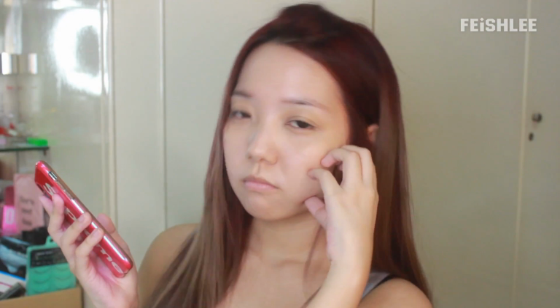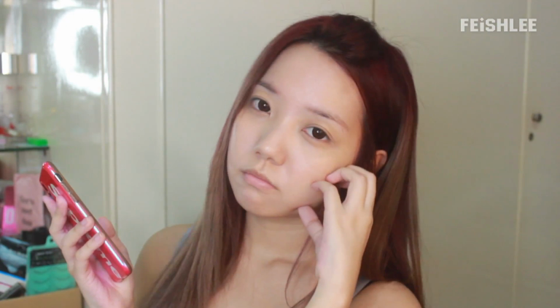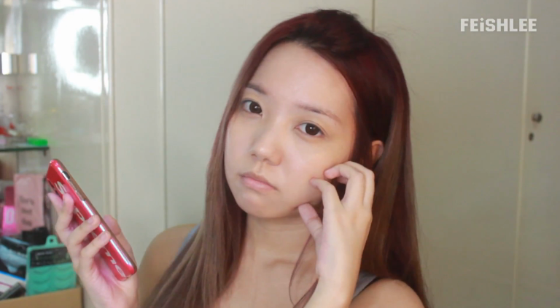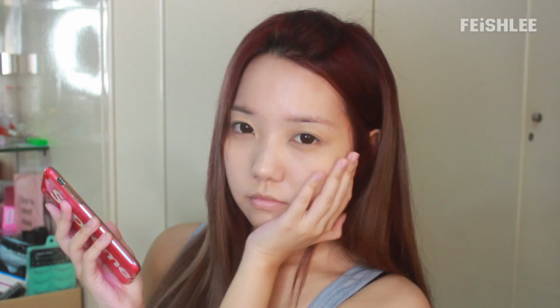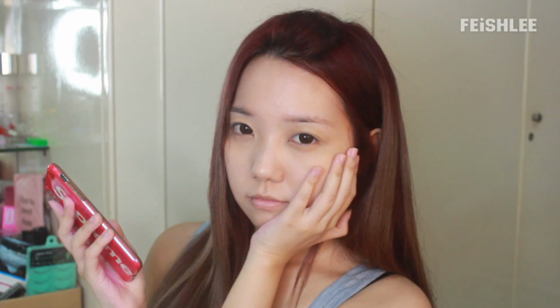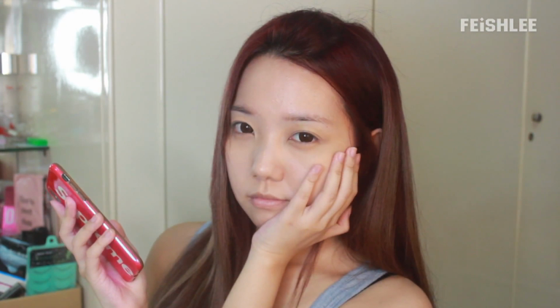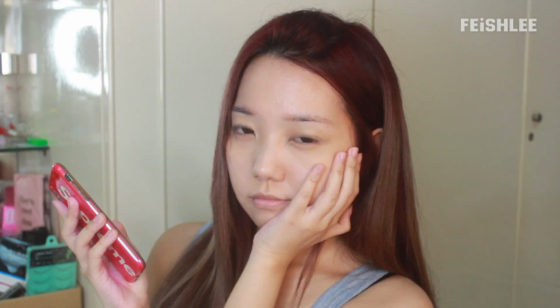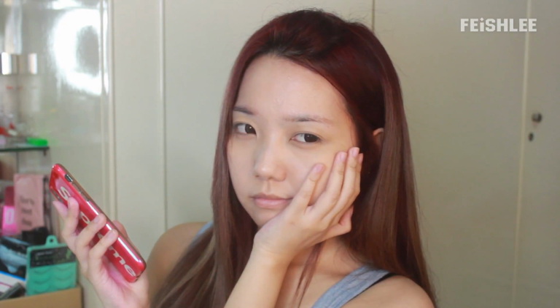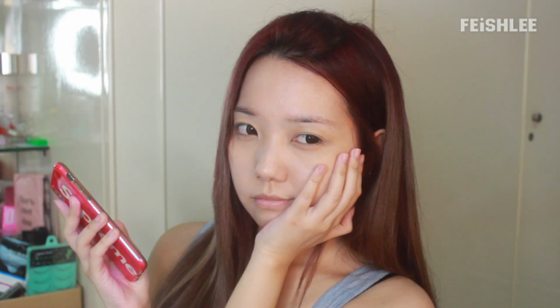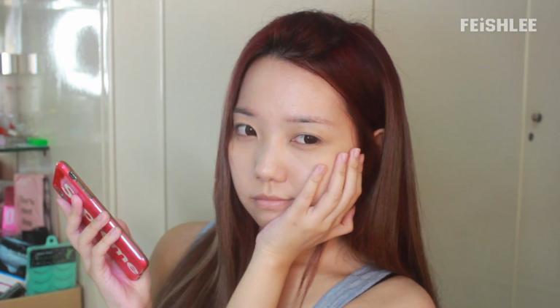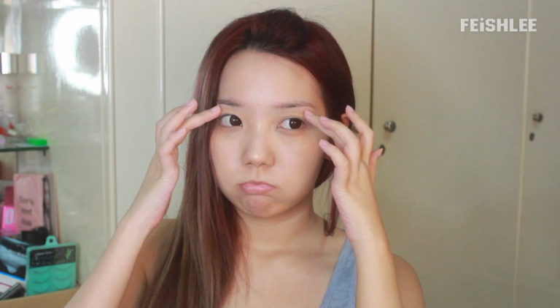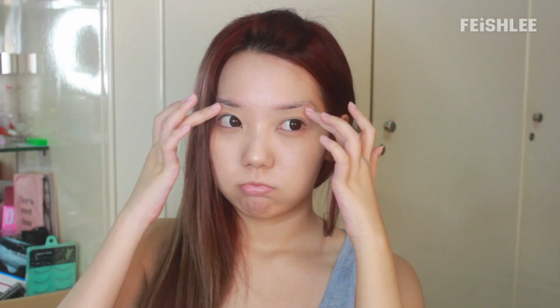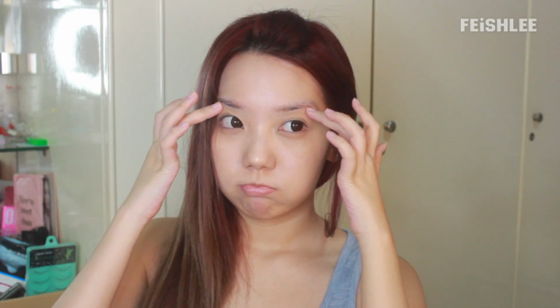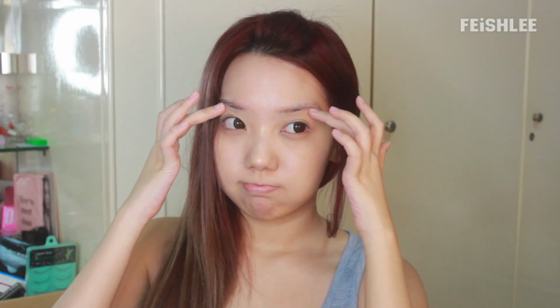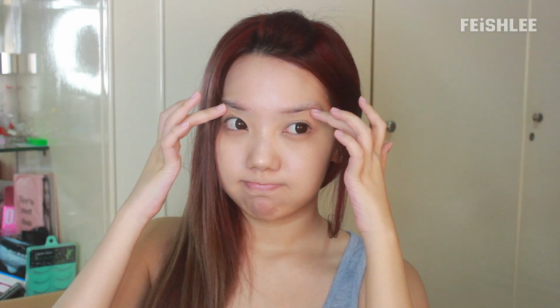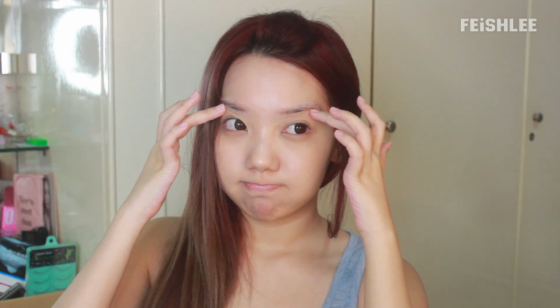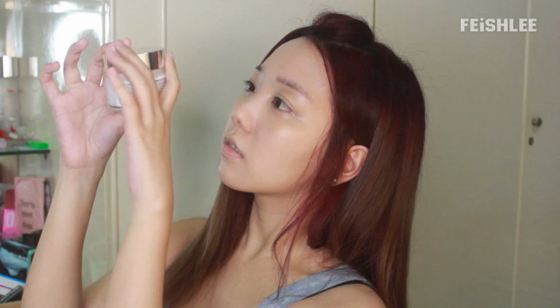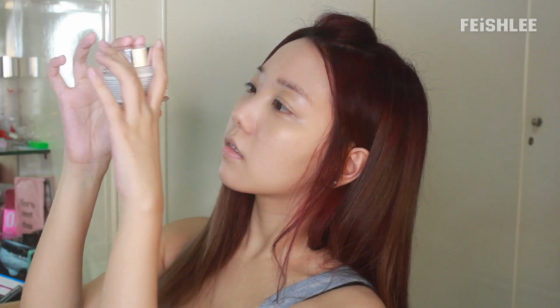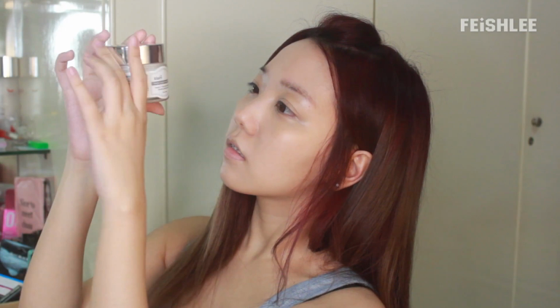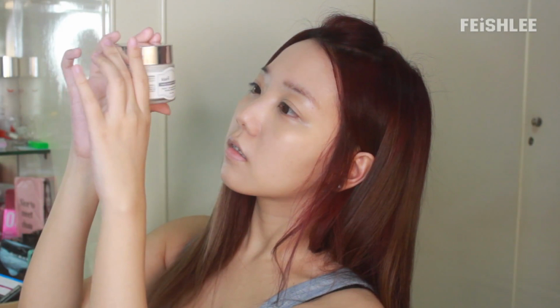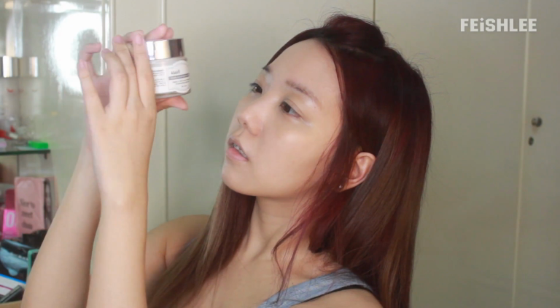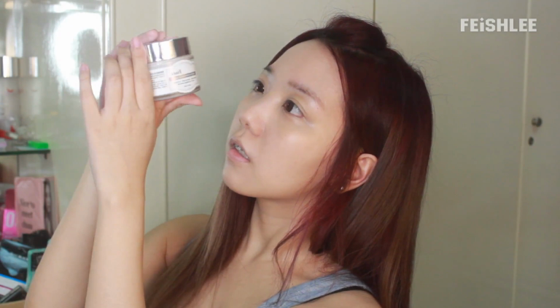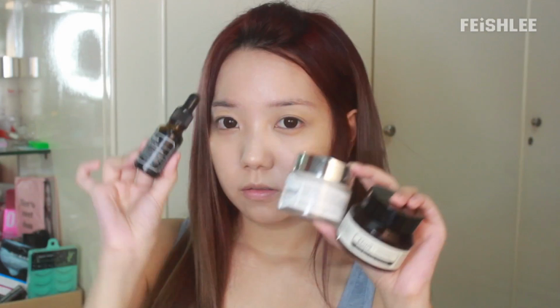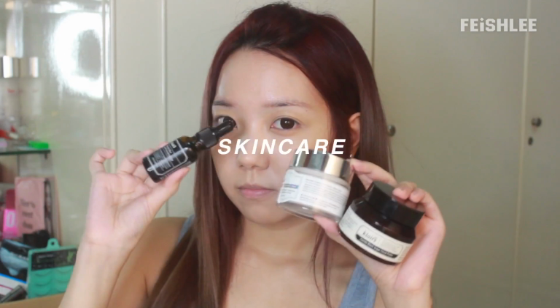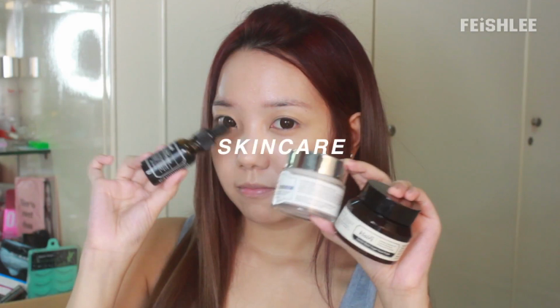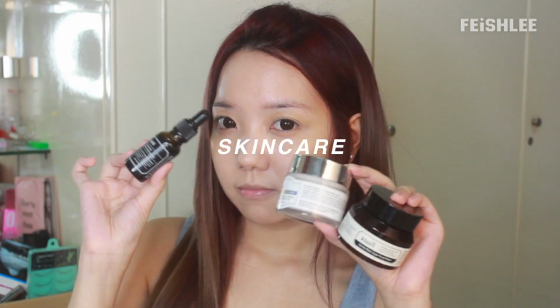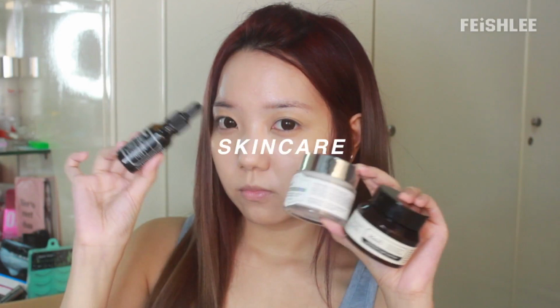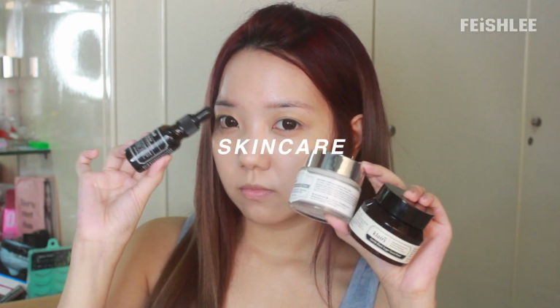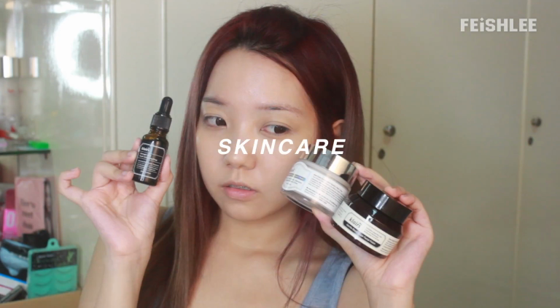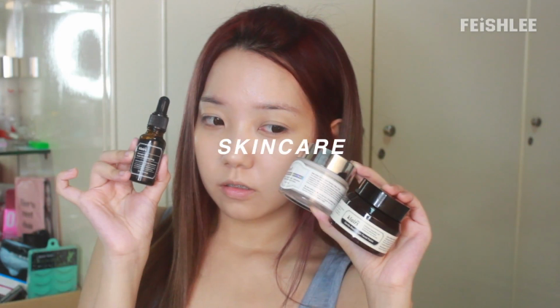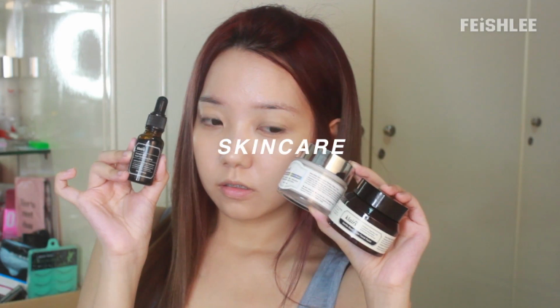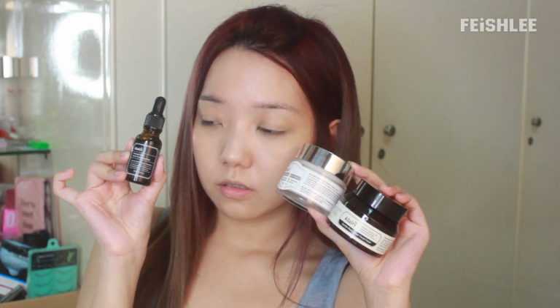Hello everyone, I'm Faye and today I'm going to share with you guys my skincare routine to maintain my young look.